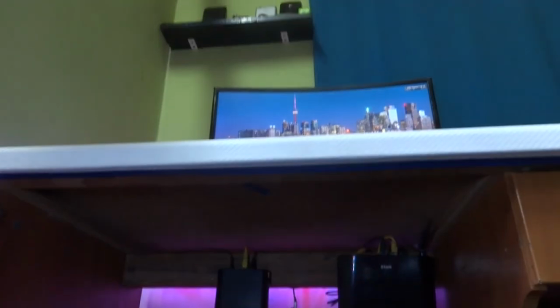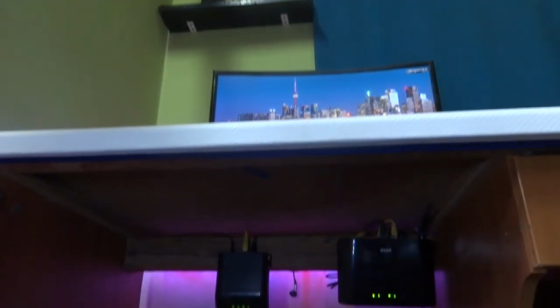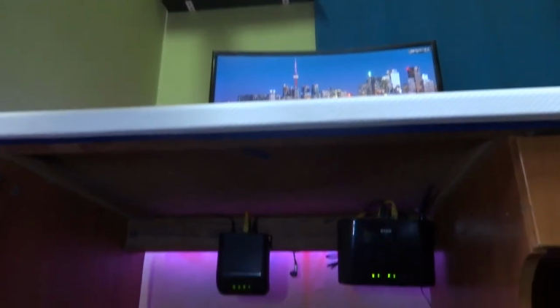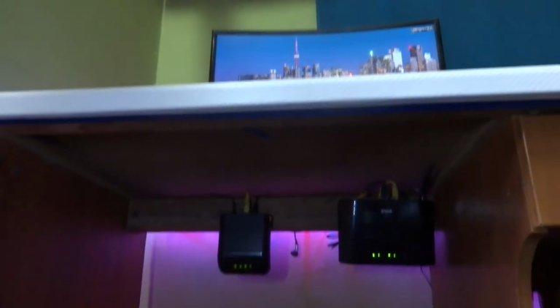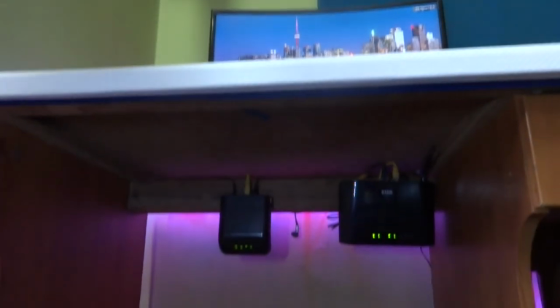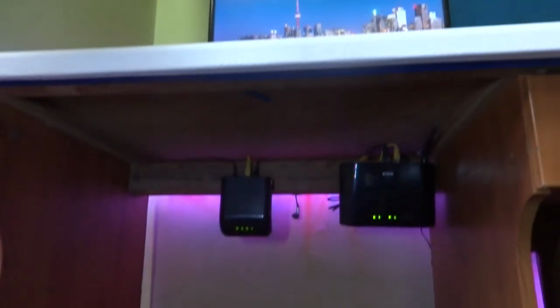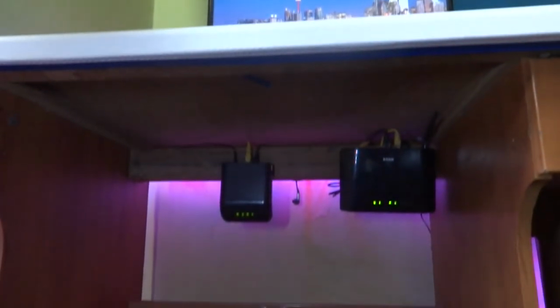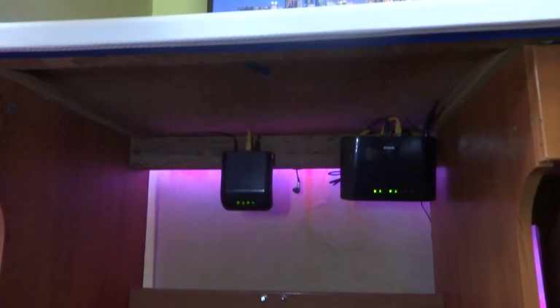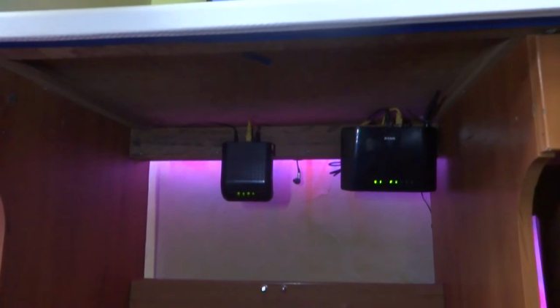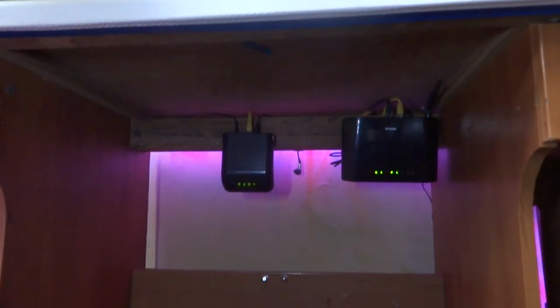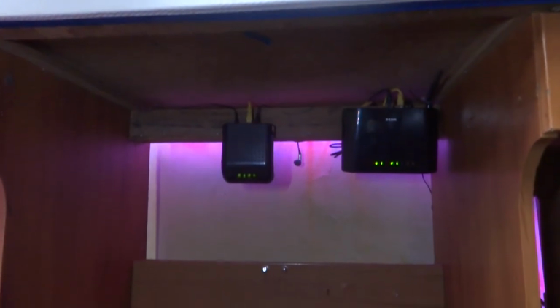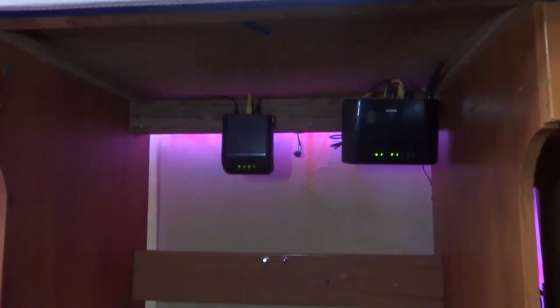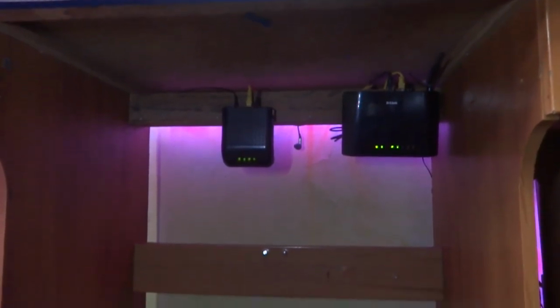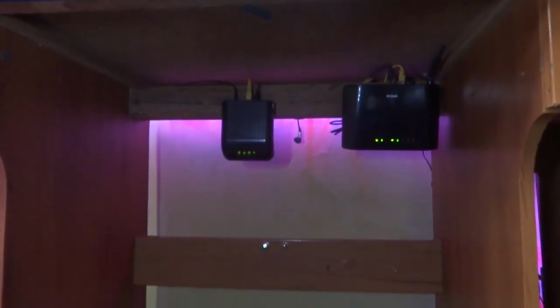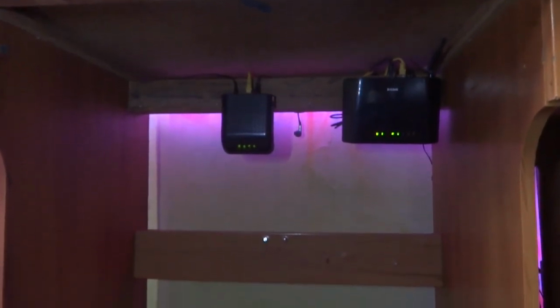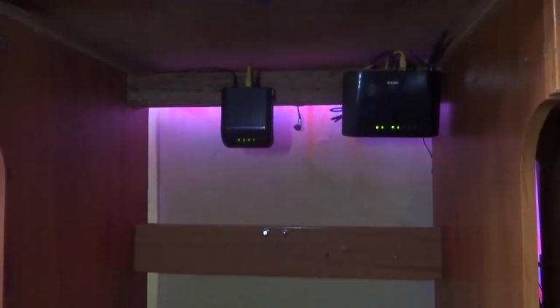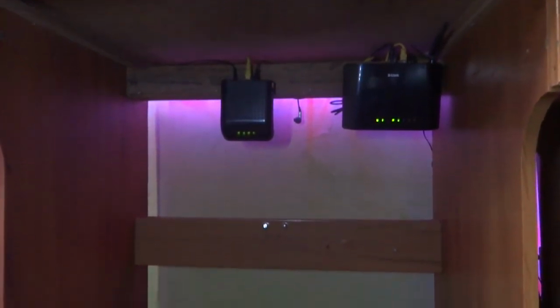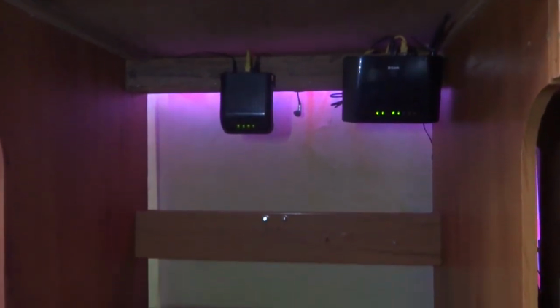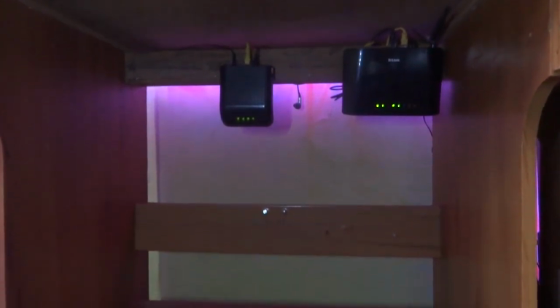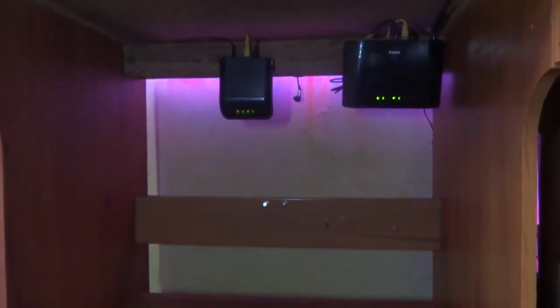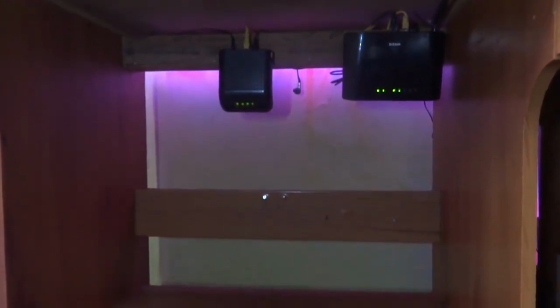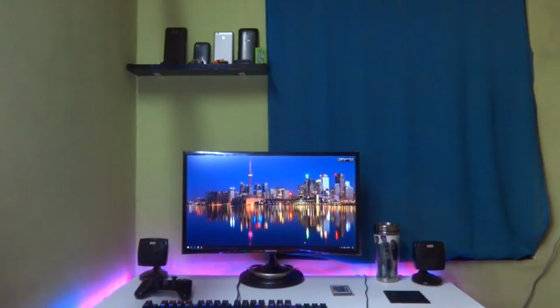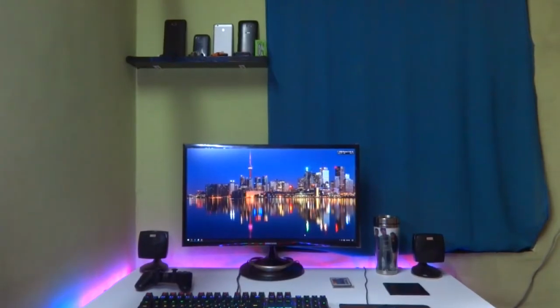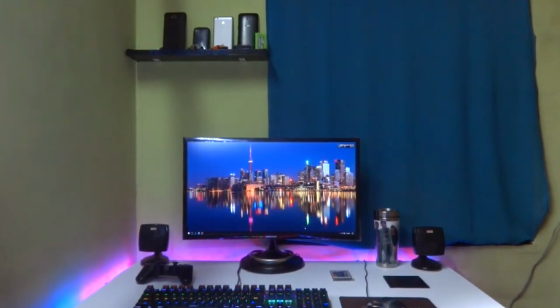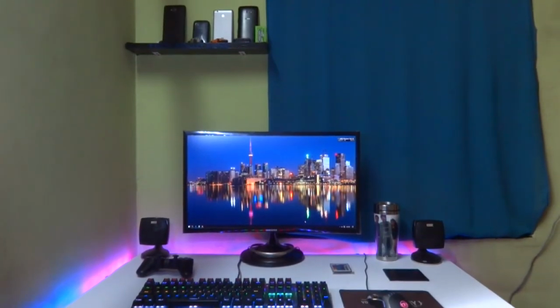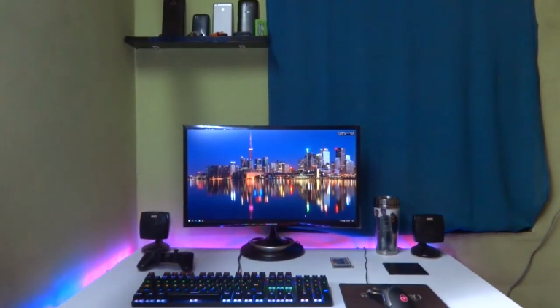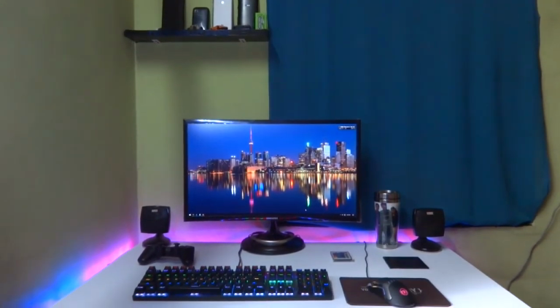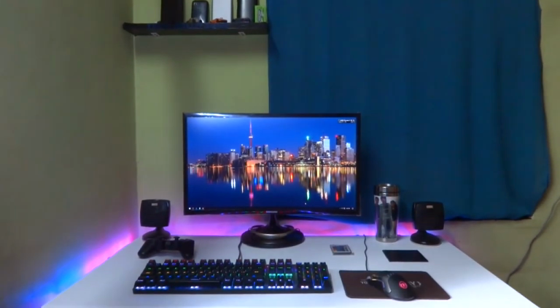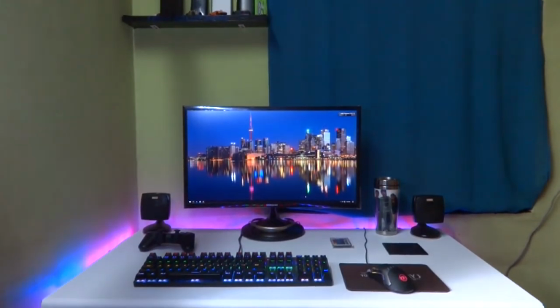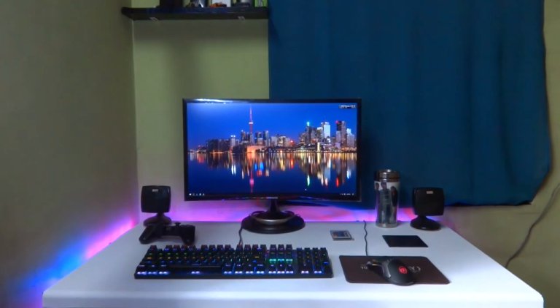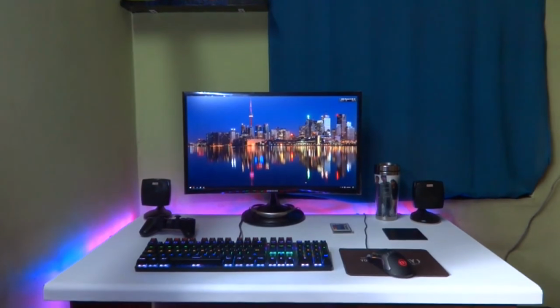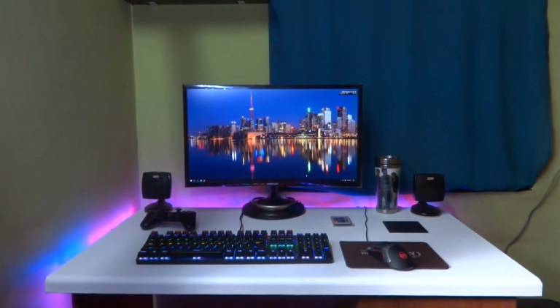Under the hood there are superpowers hidden — I mean the modem and the router. All of this adds some great personality to the setup.